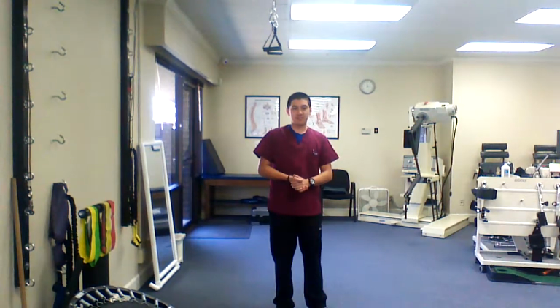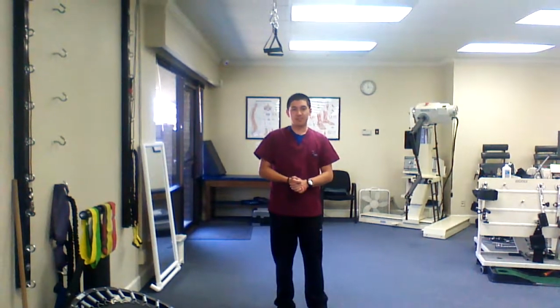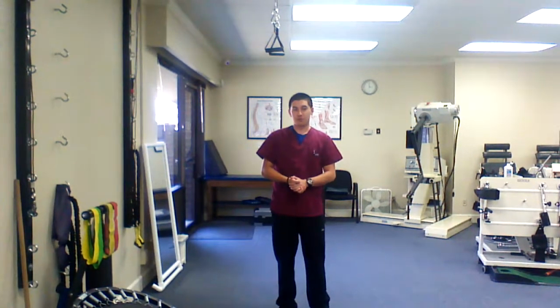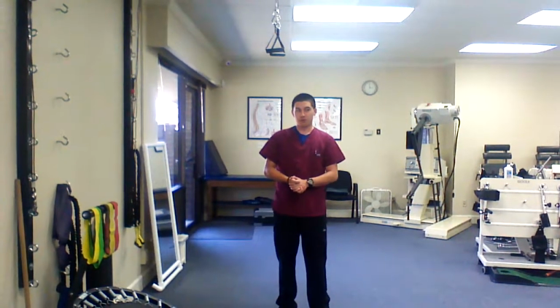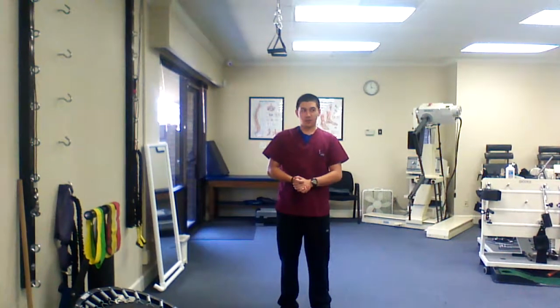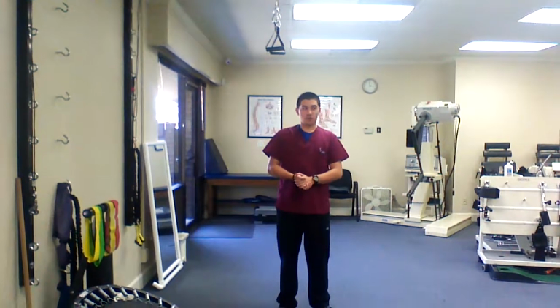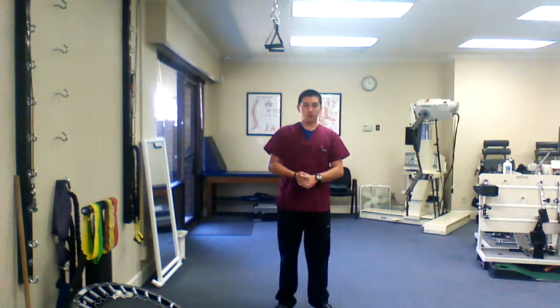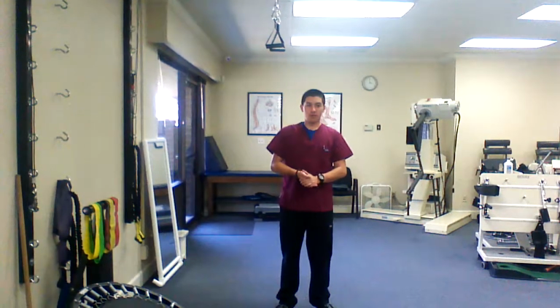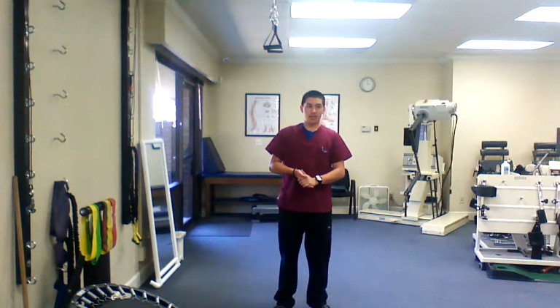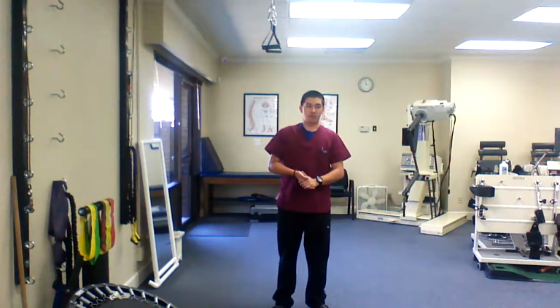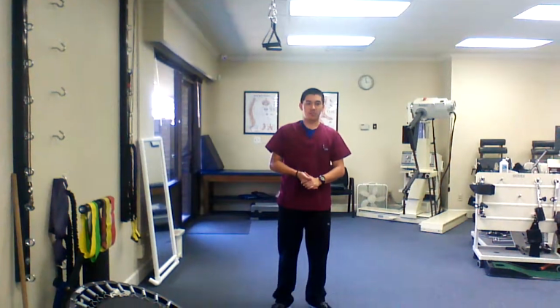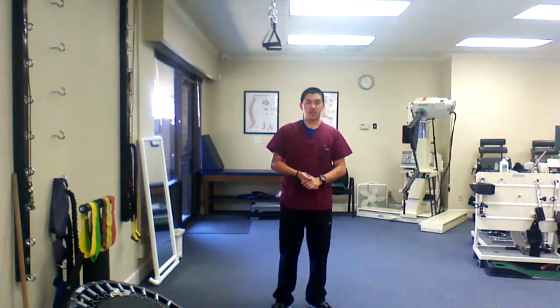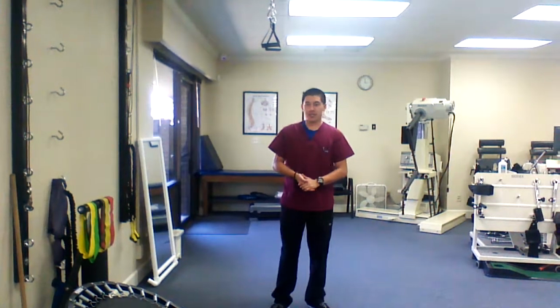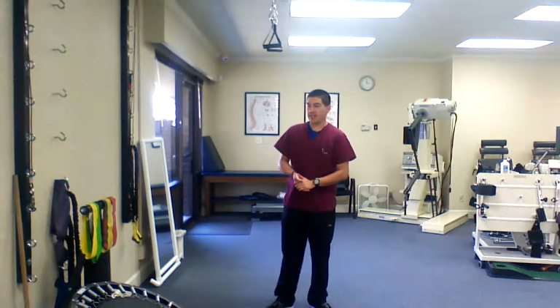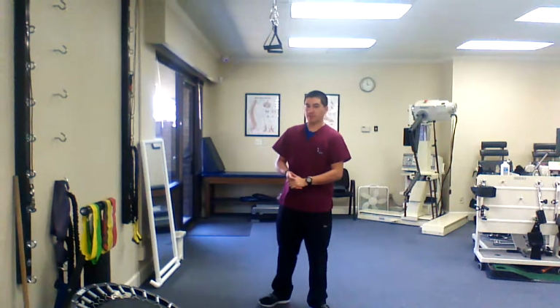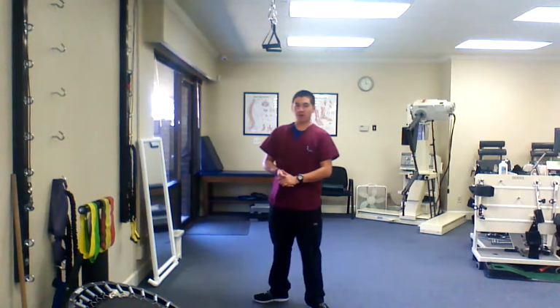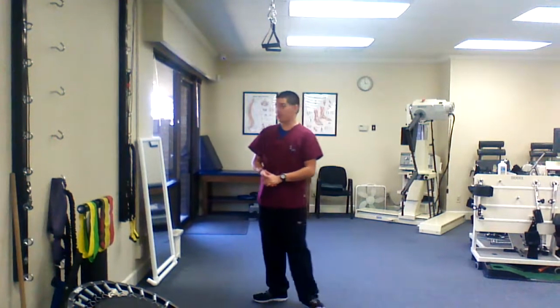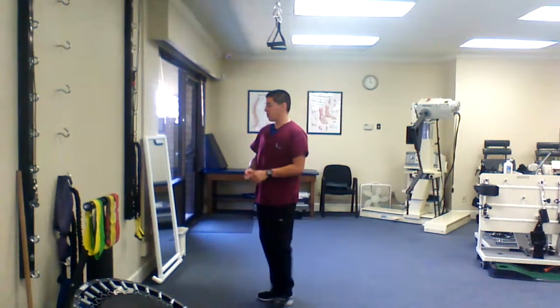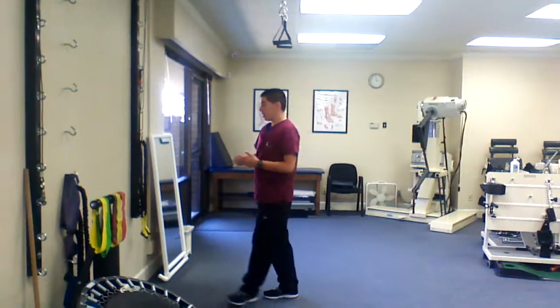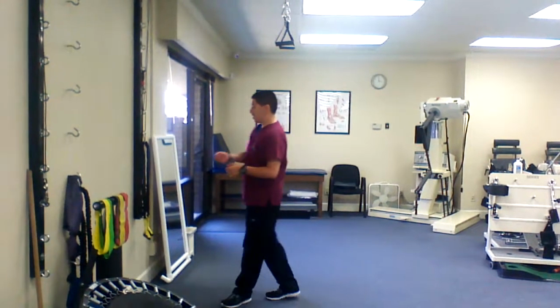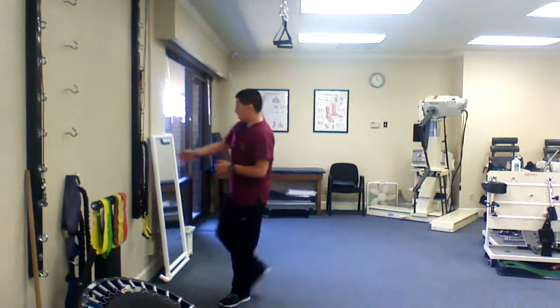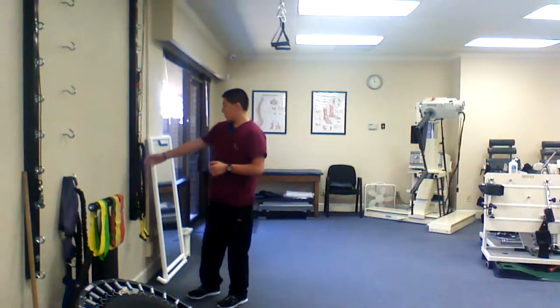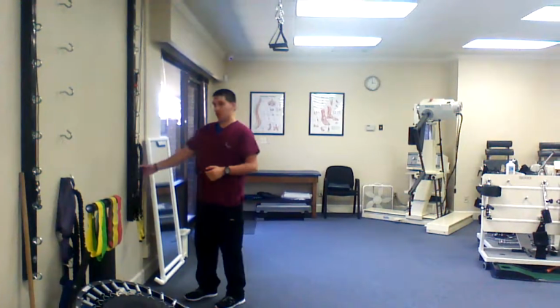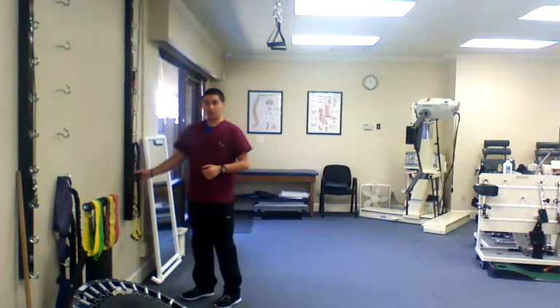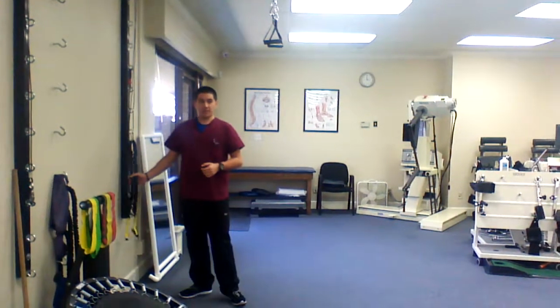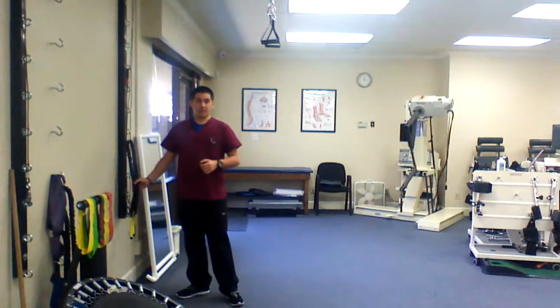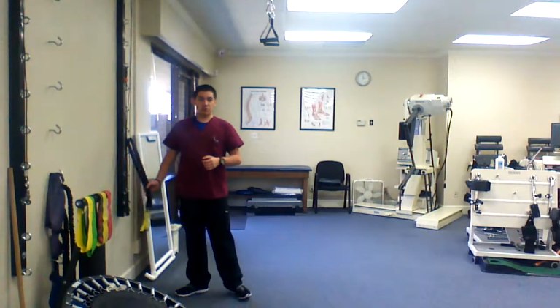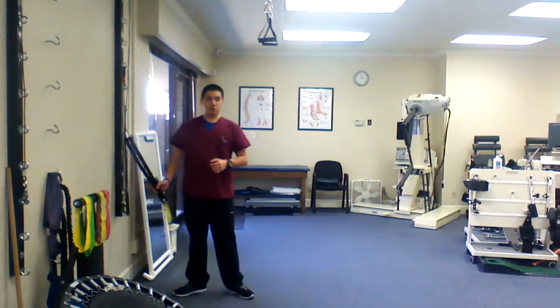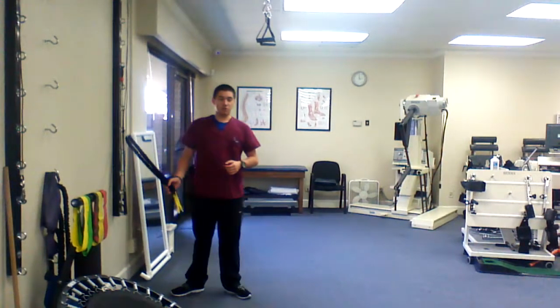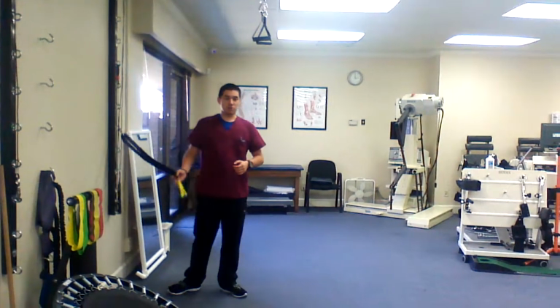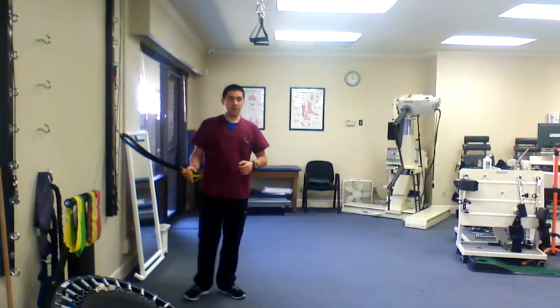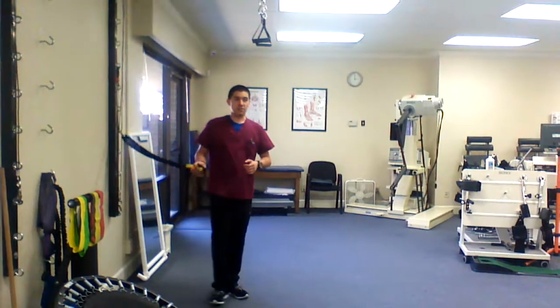This is the shoulder row, external rotation, and the press. This is primarily an exercise you want to do with your shoulder patients.